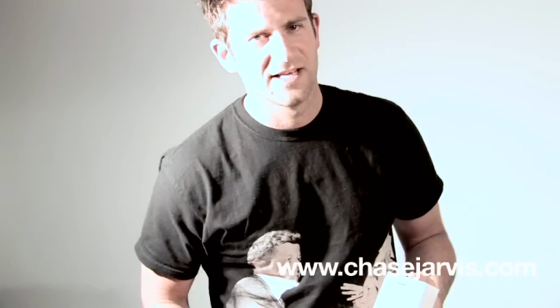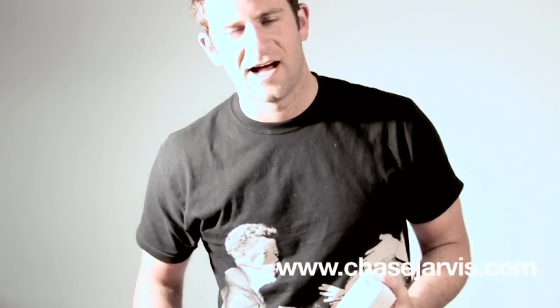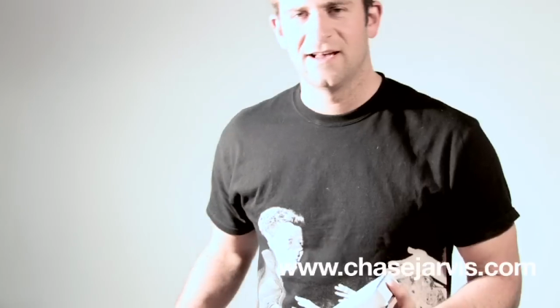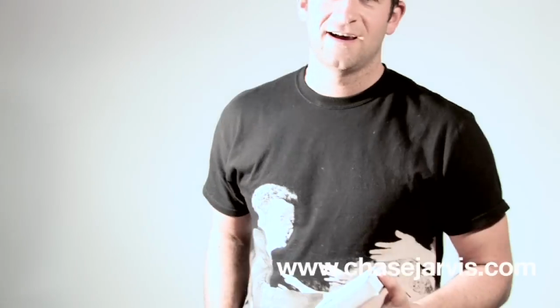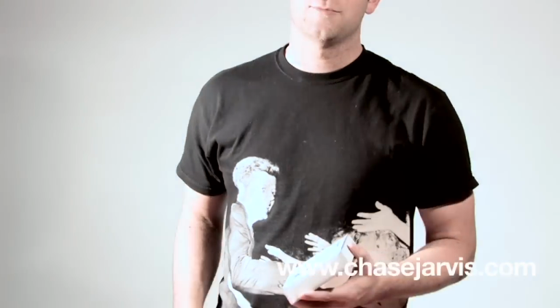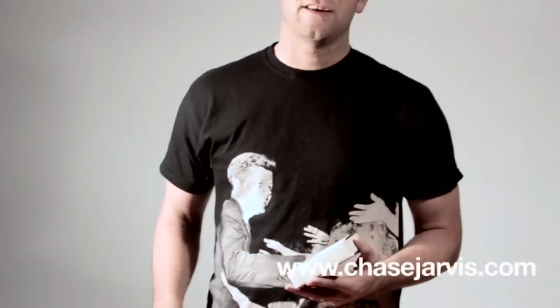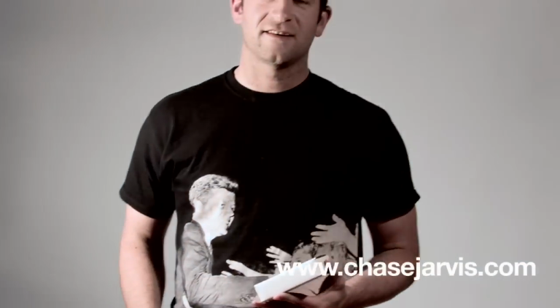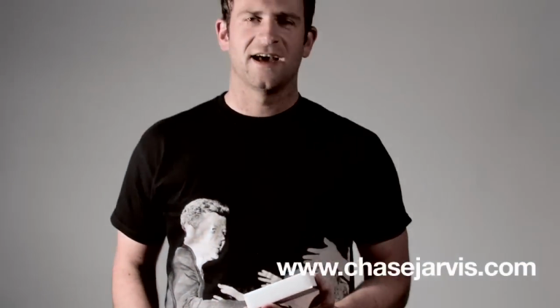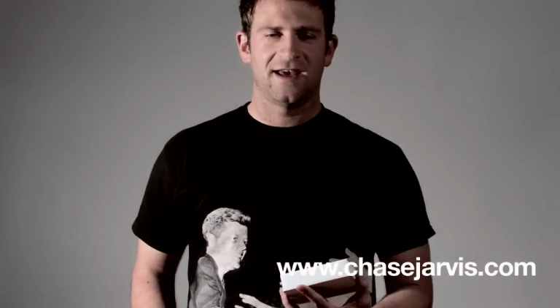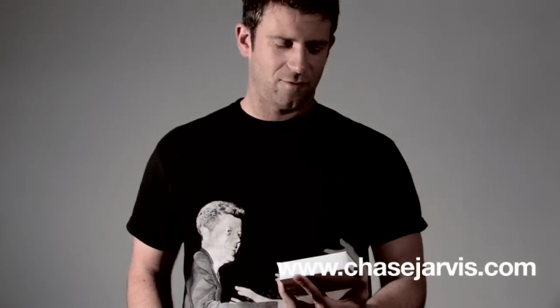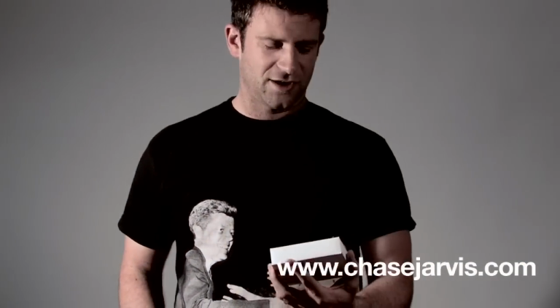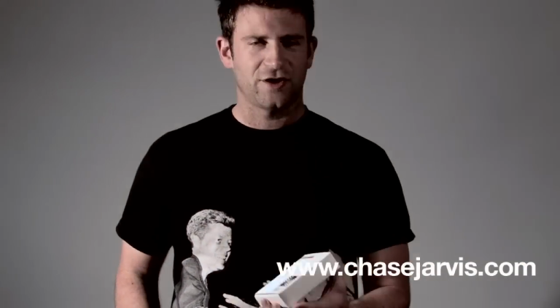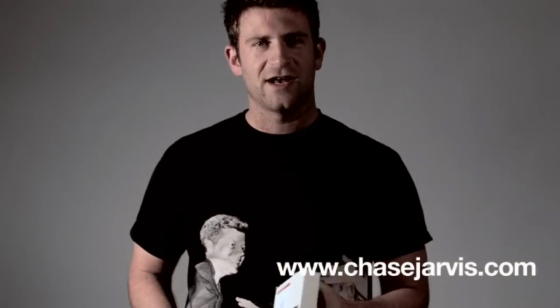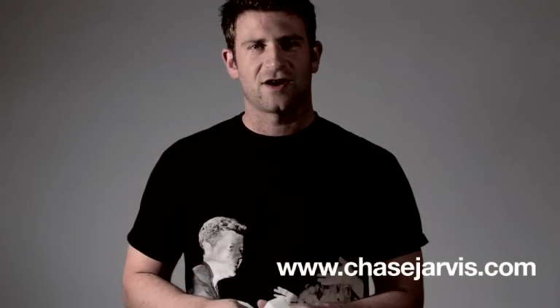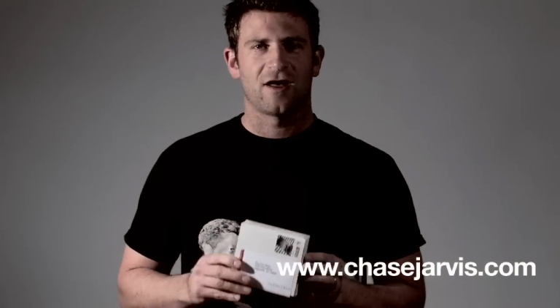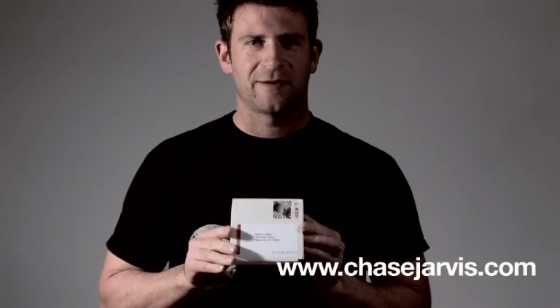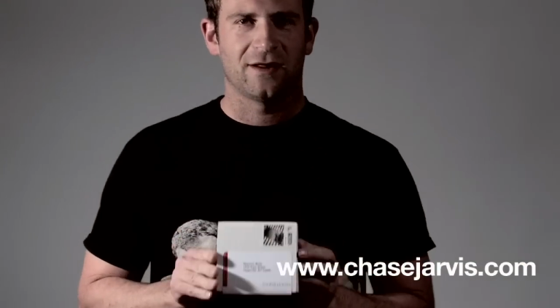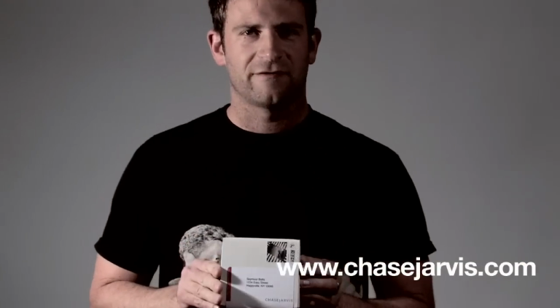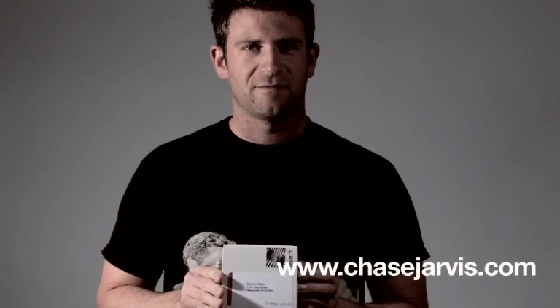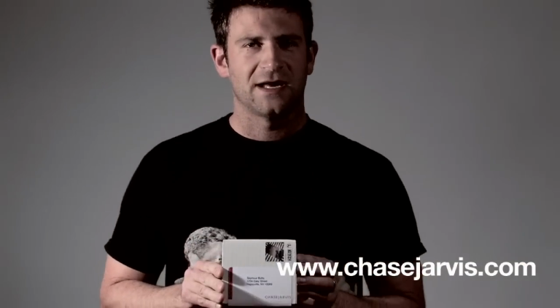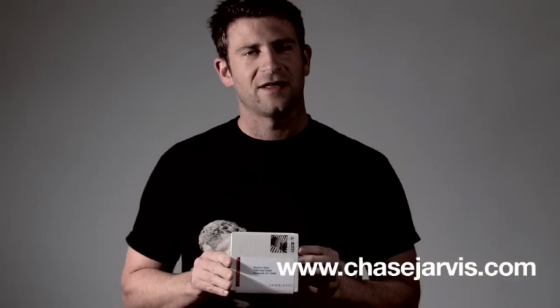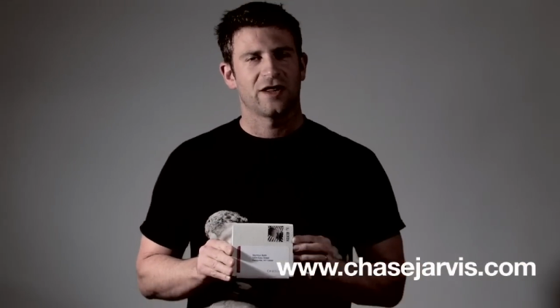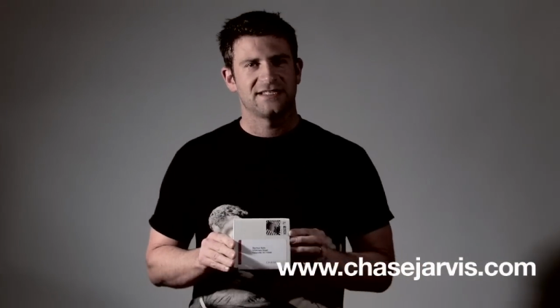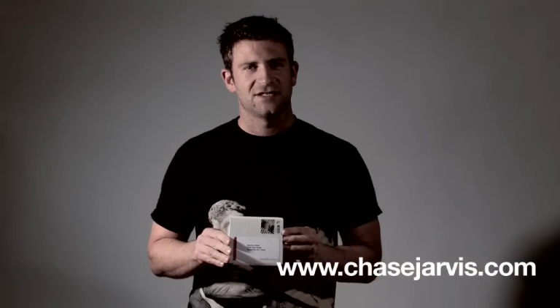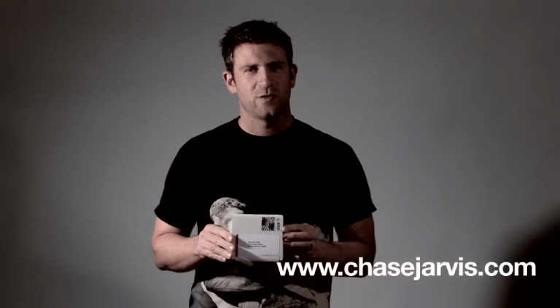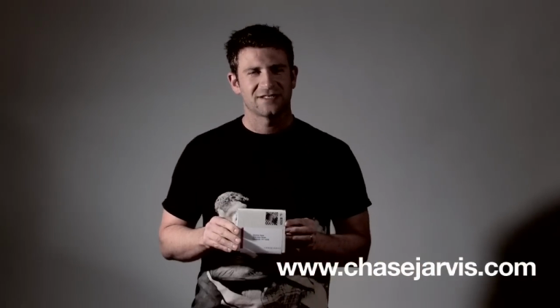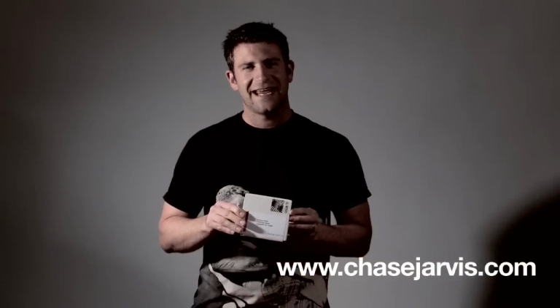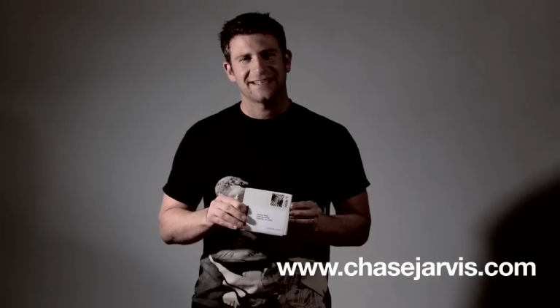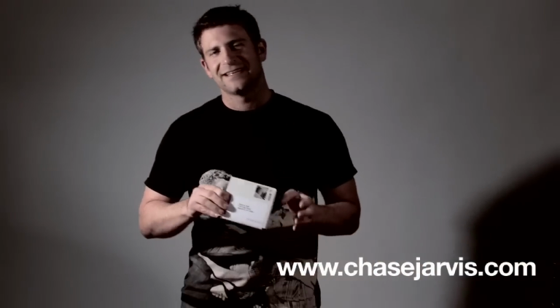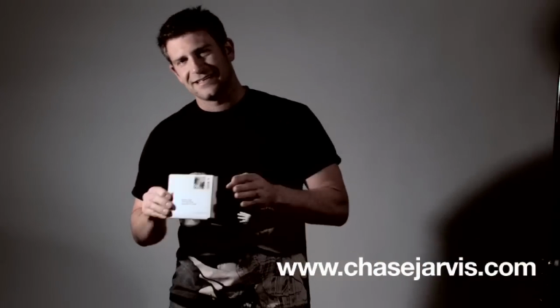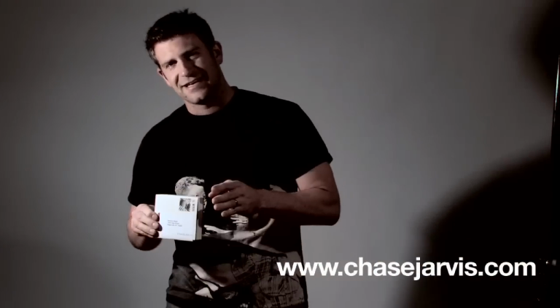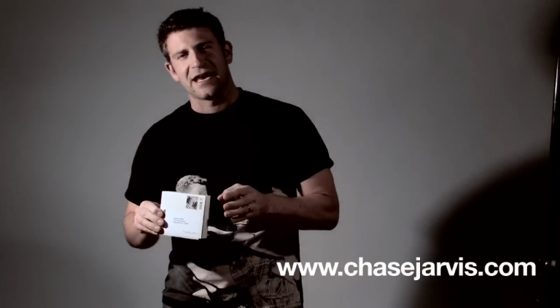Hi, I'm Chase. I wanted to show you guys our holiday mailer from holiday season 2008-9.